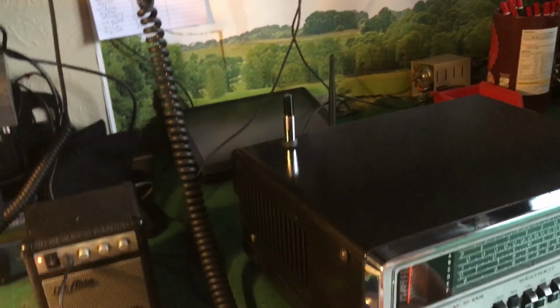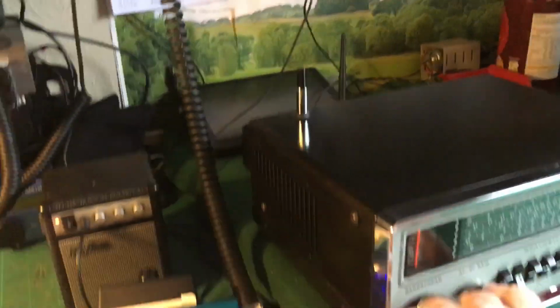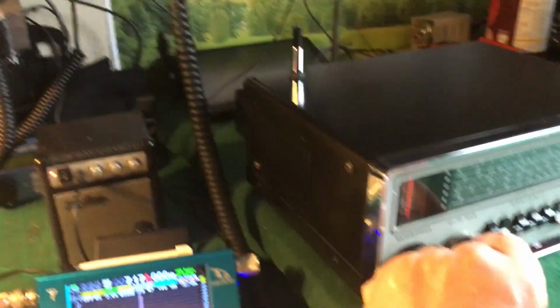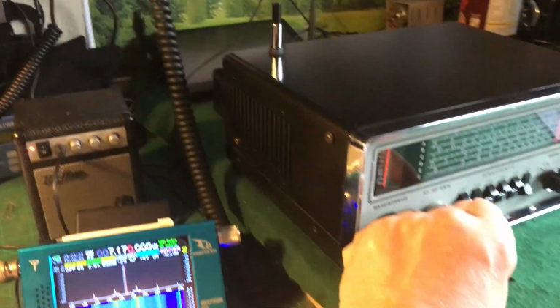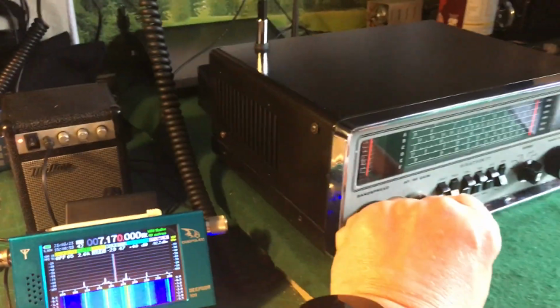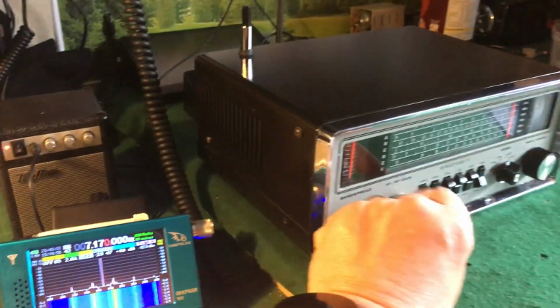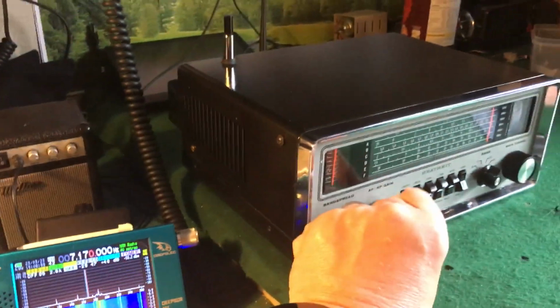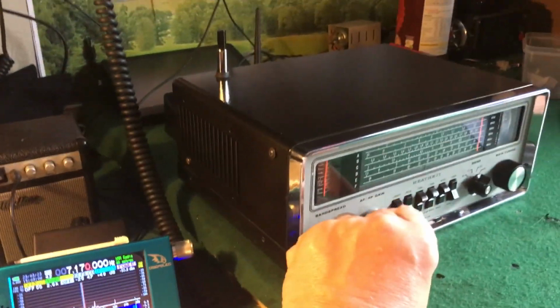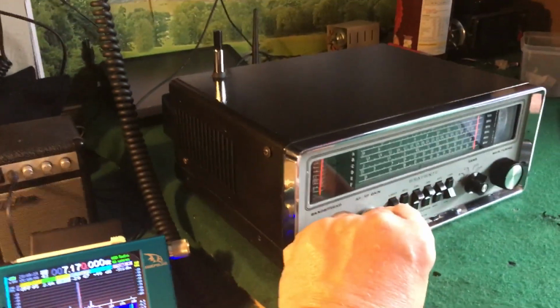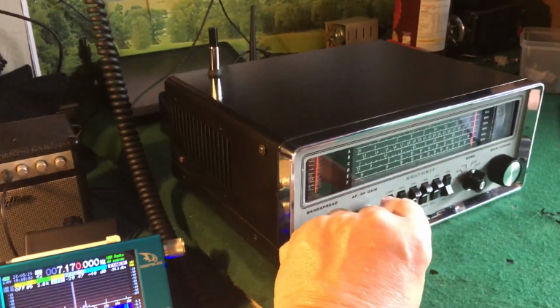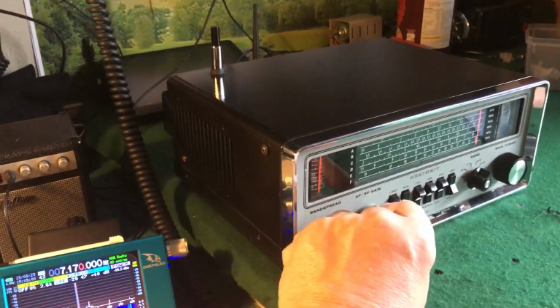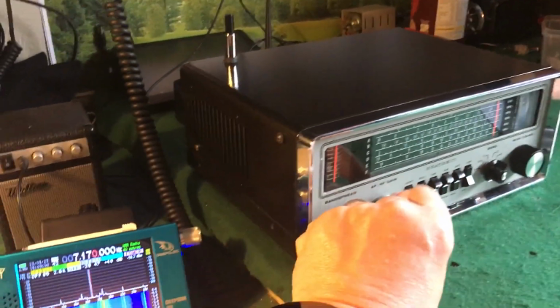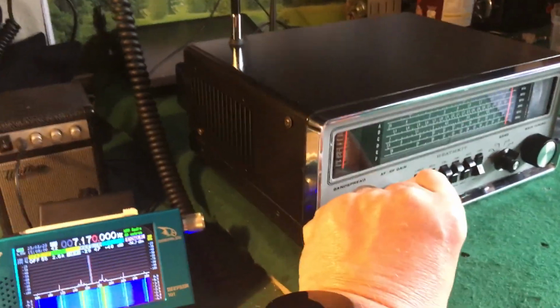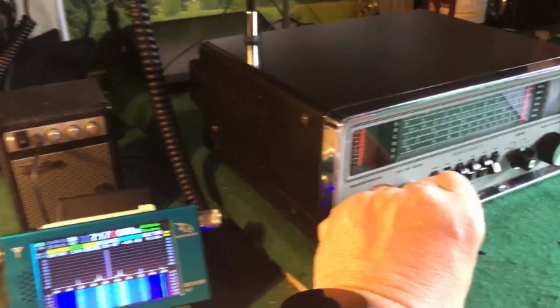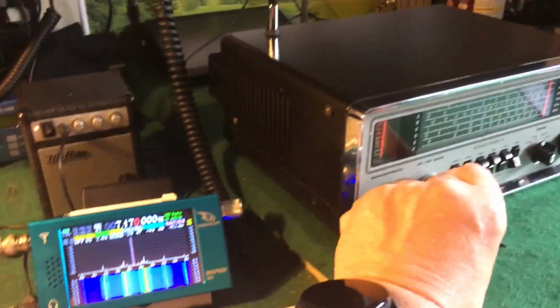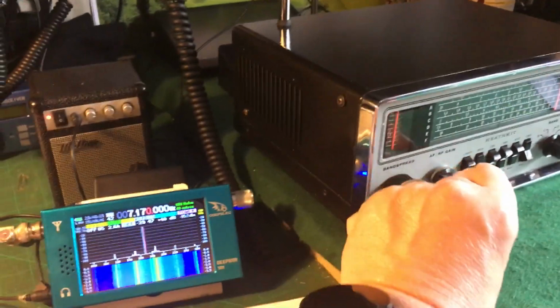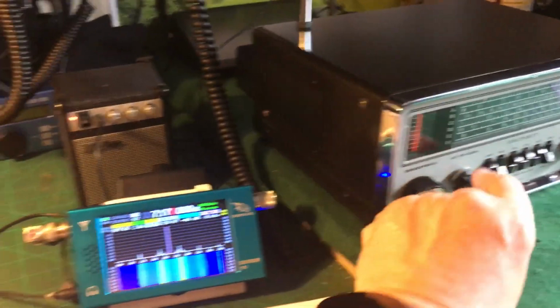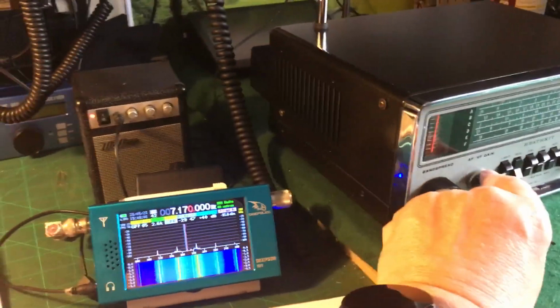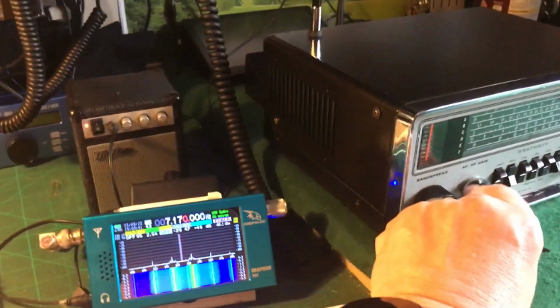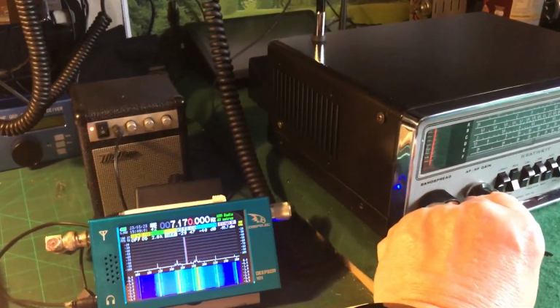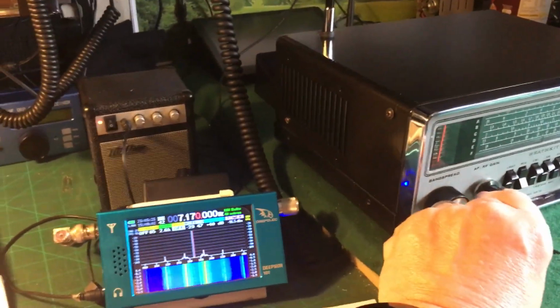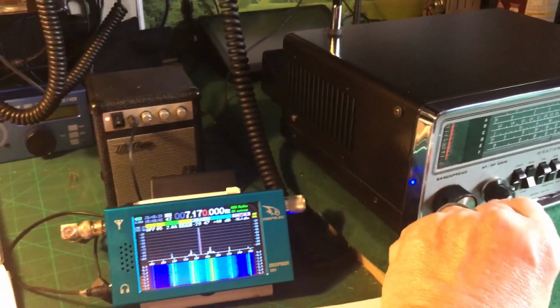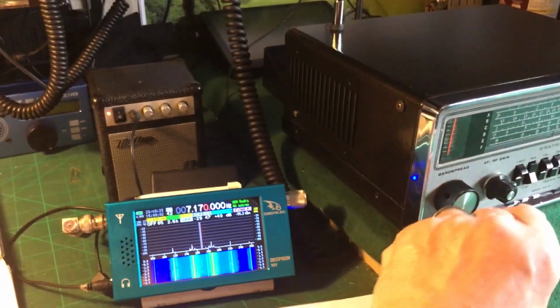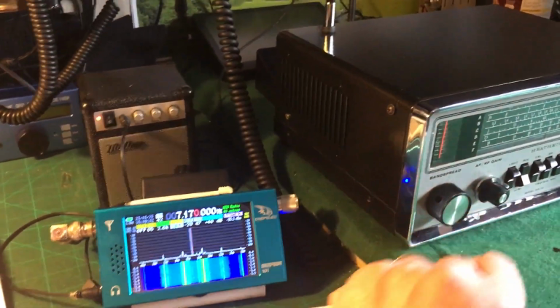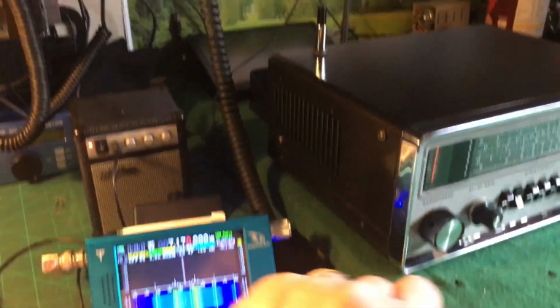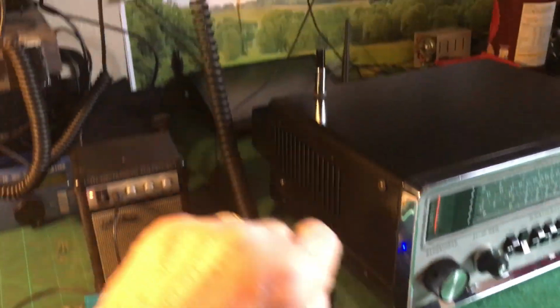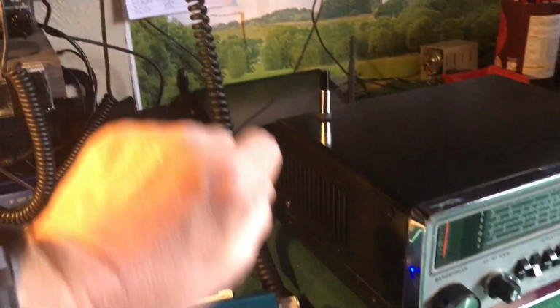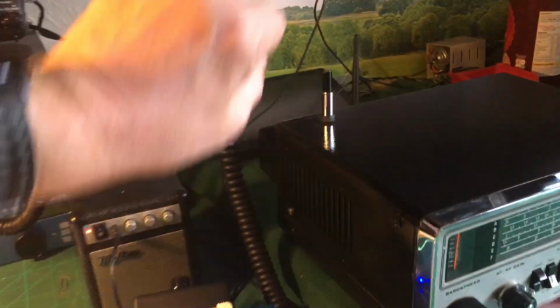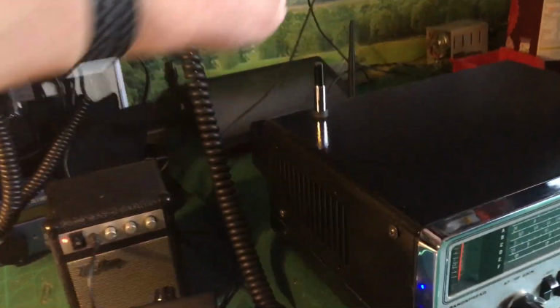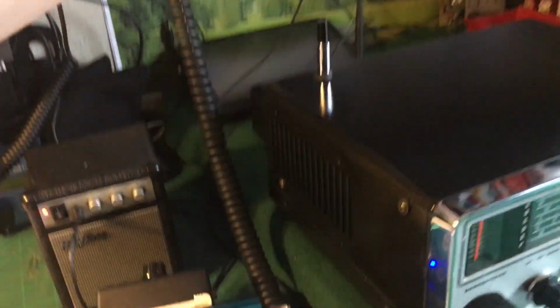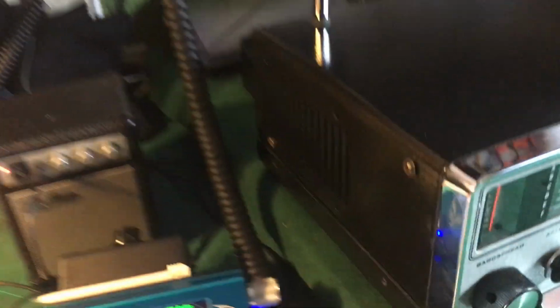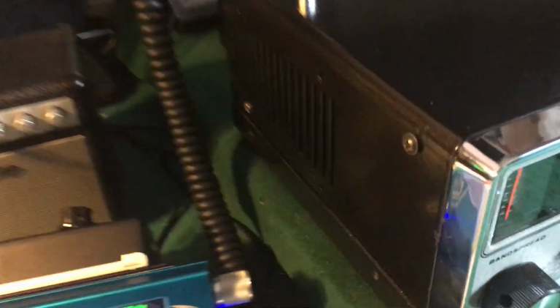That's on 7160, but we'll put it back on the other frequency.